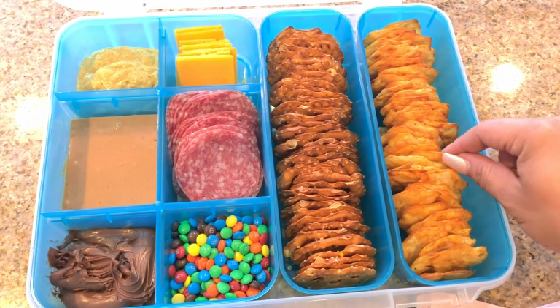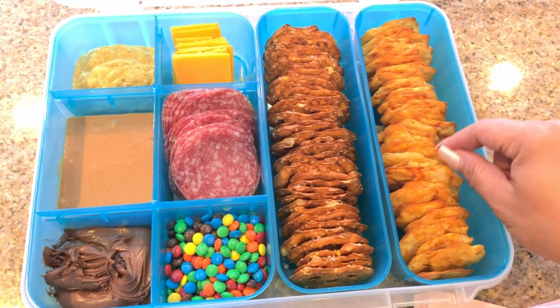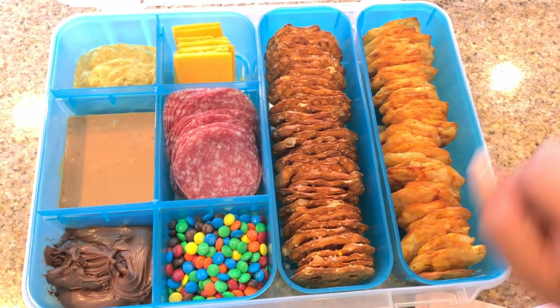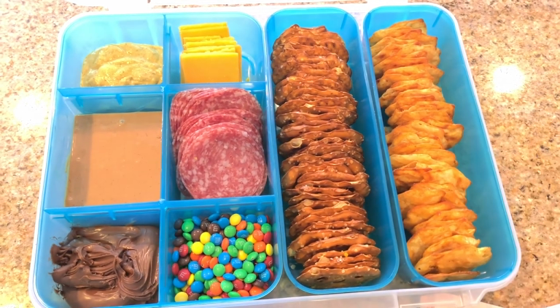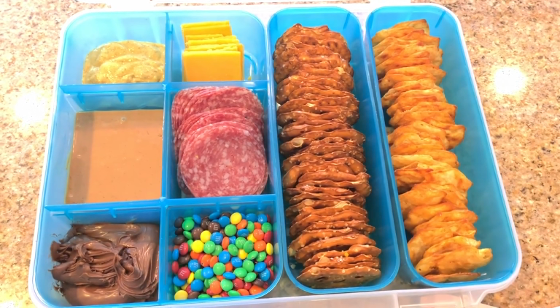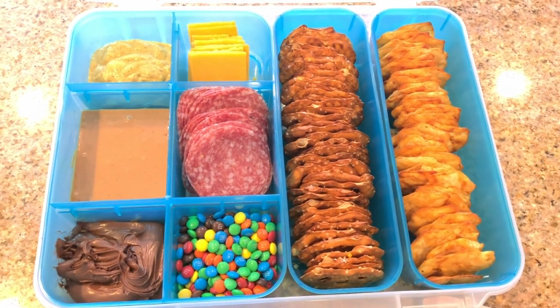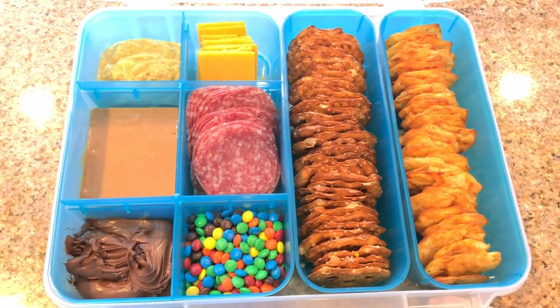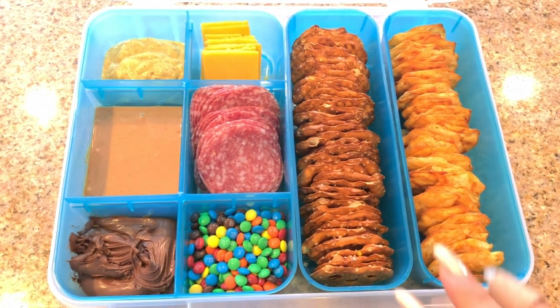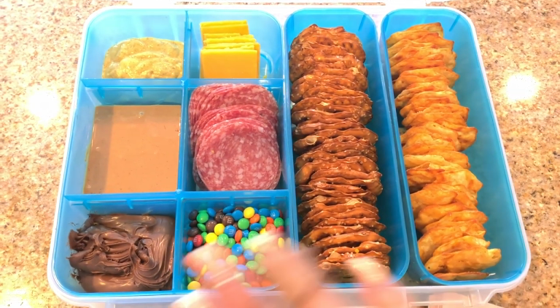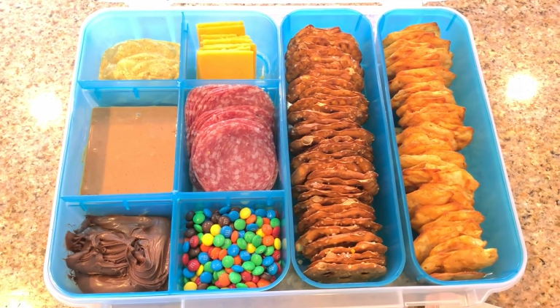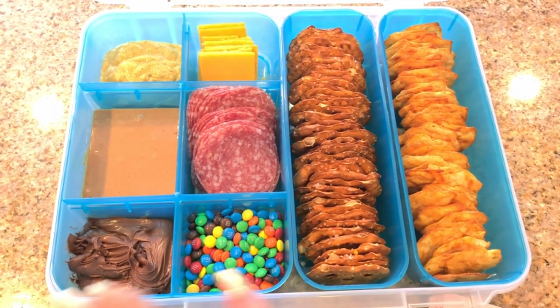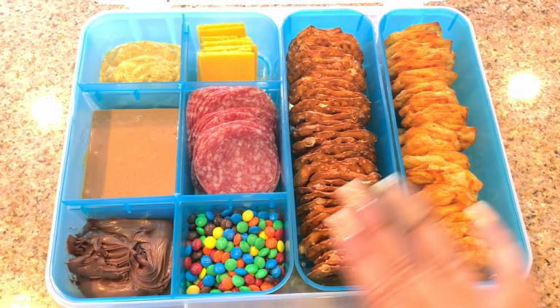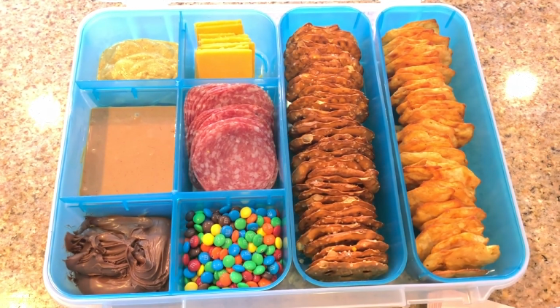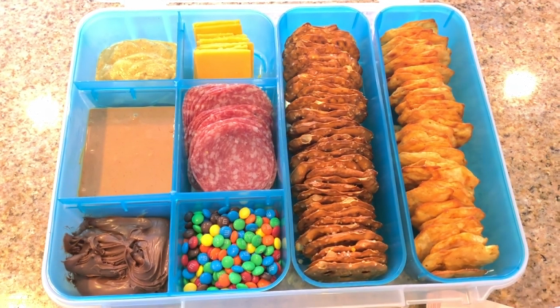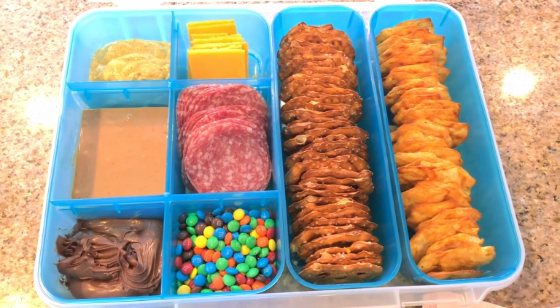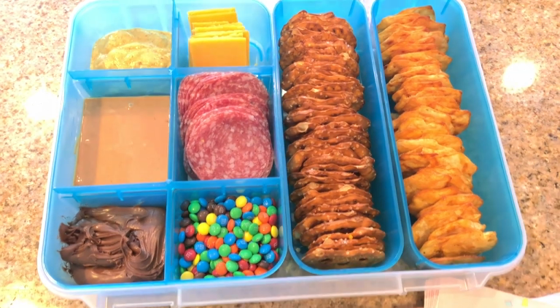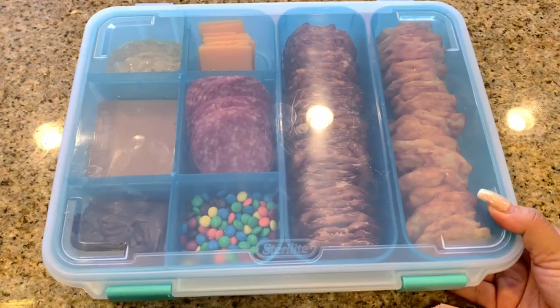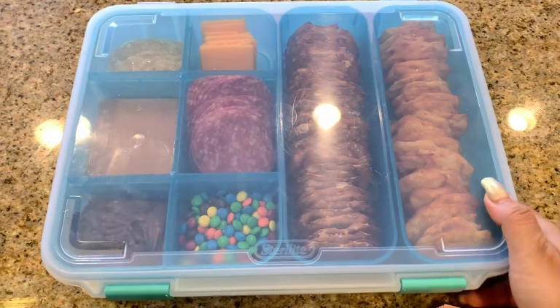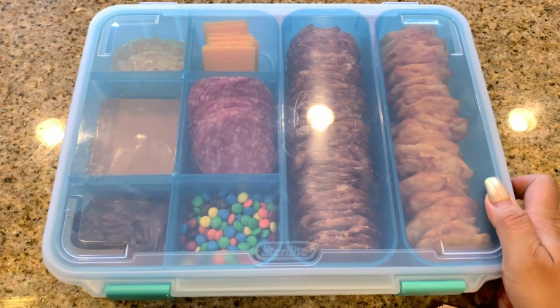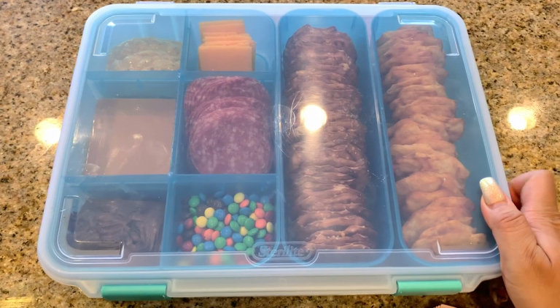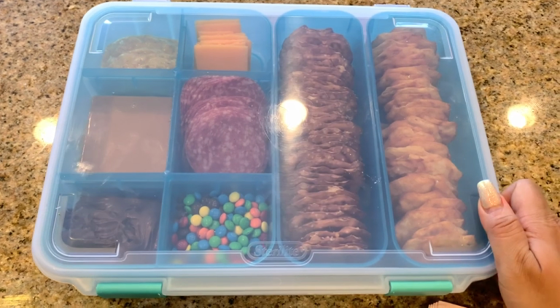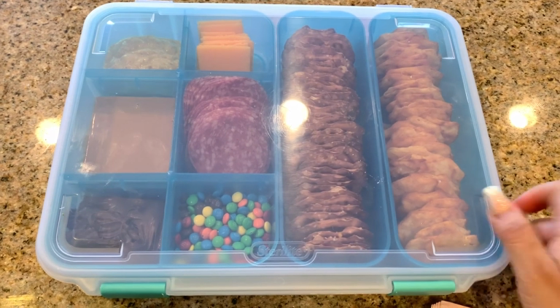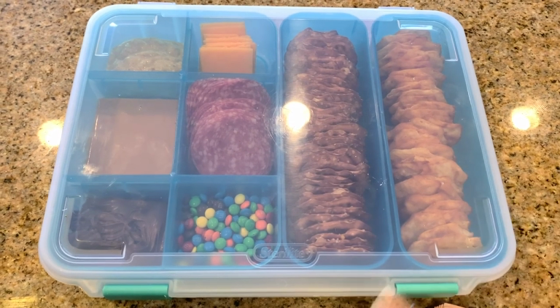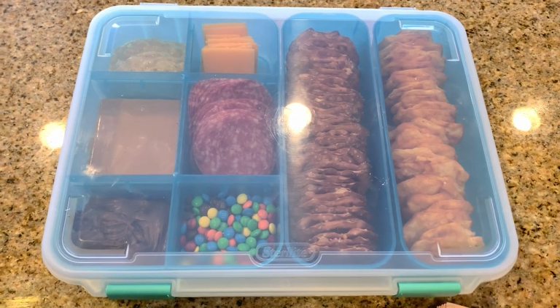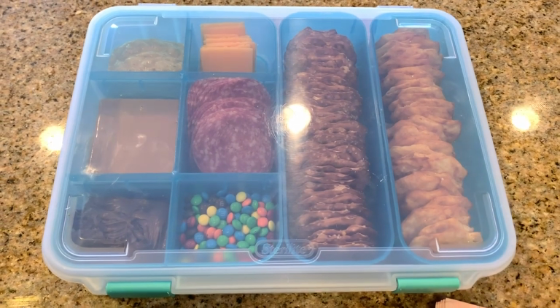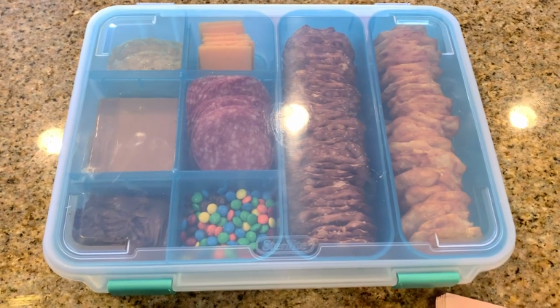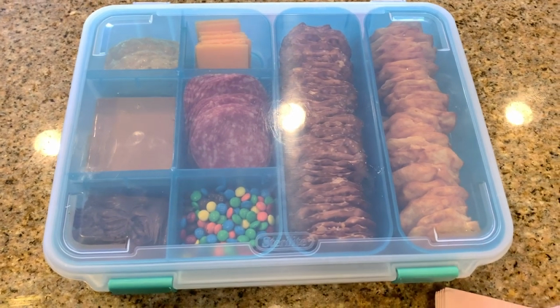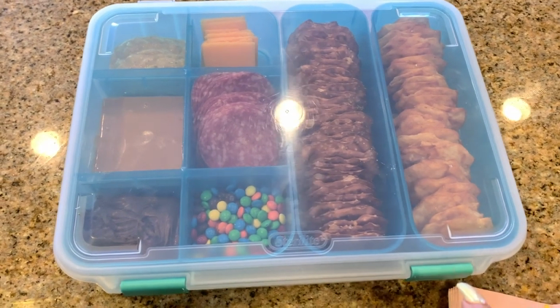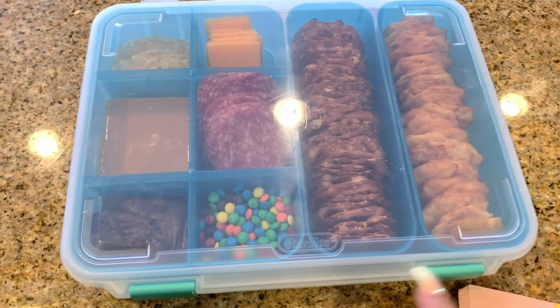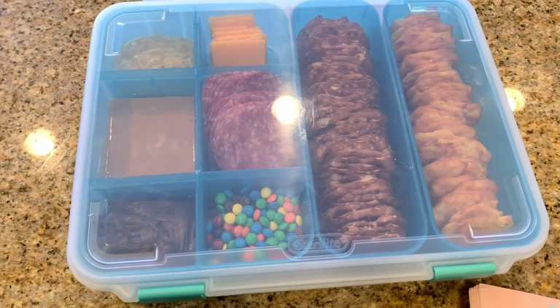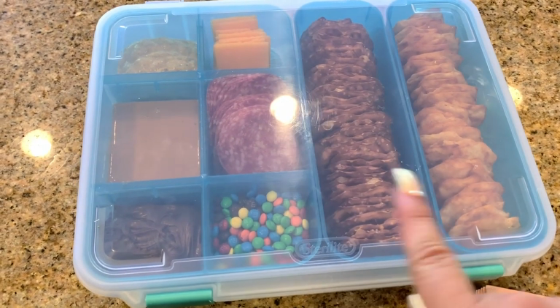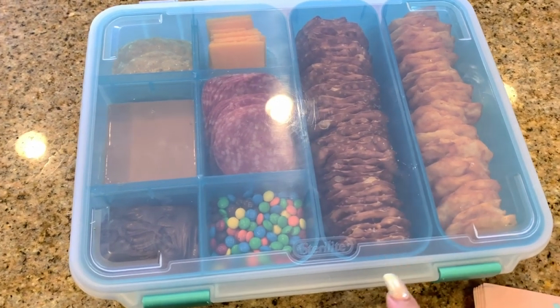We have salami and cheese, and some thin Ritz crackers. This was such a hit — my kids tore it up.